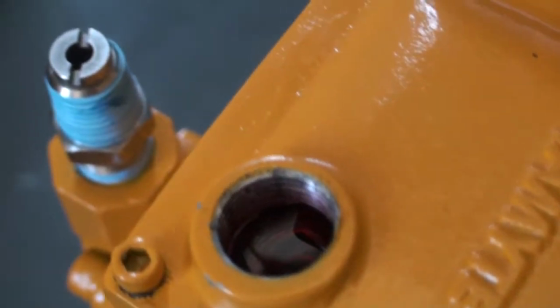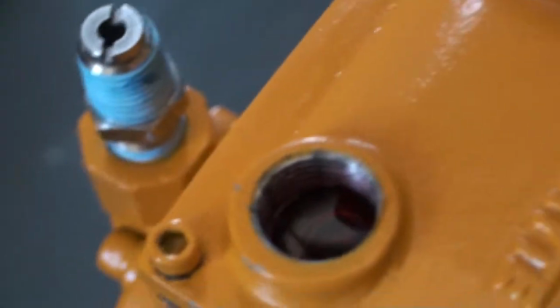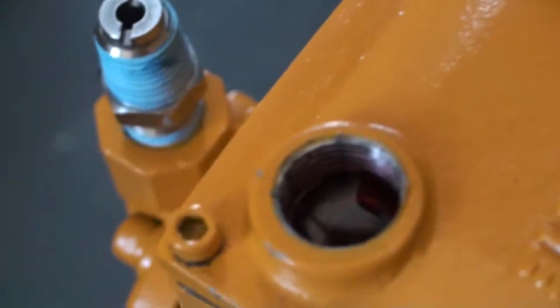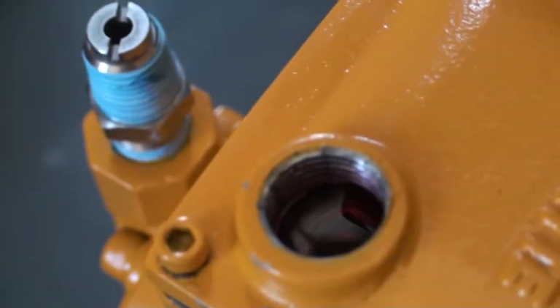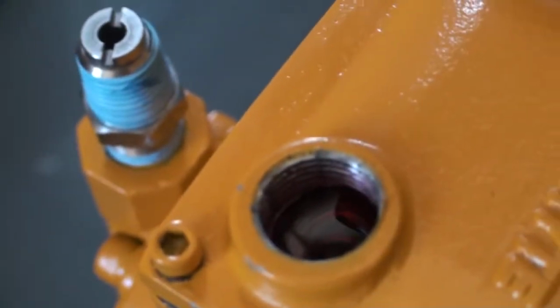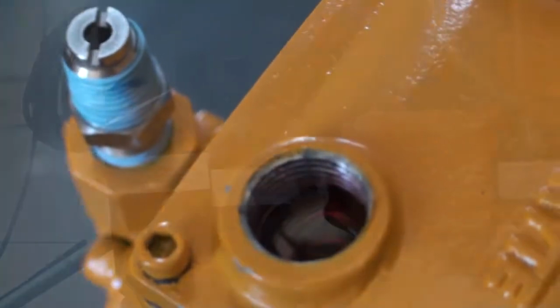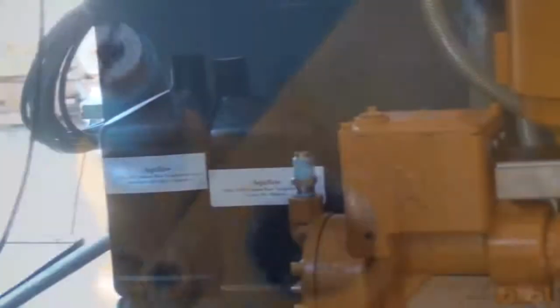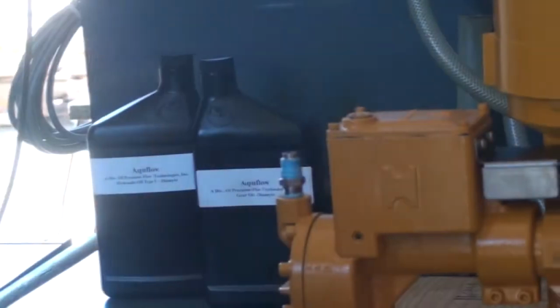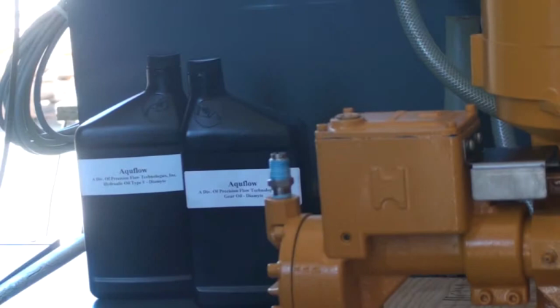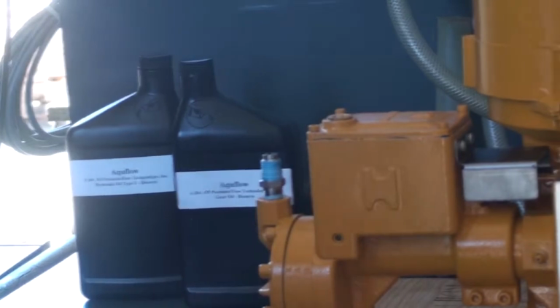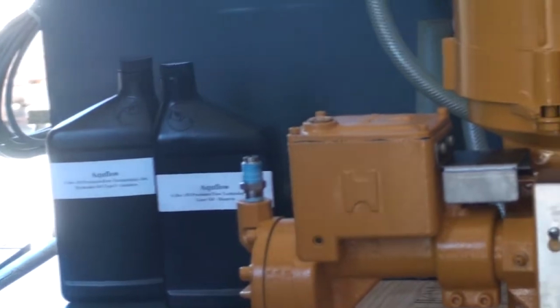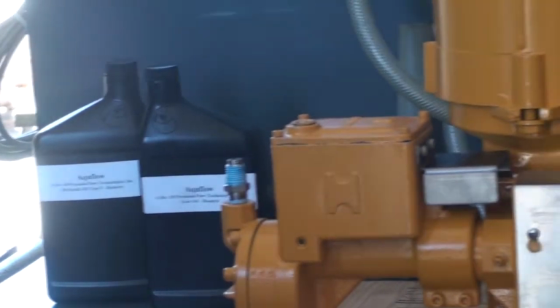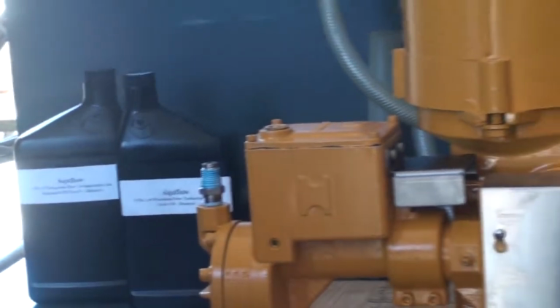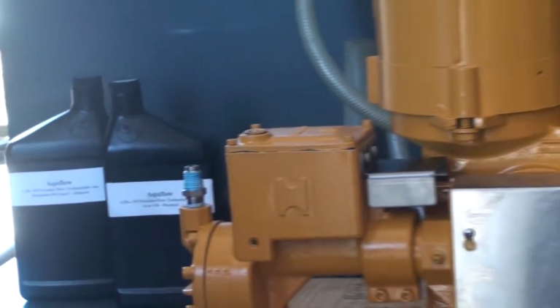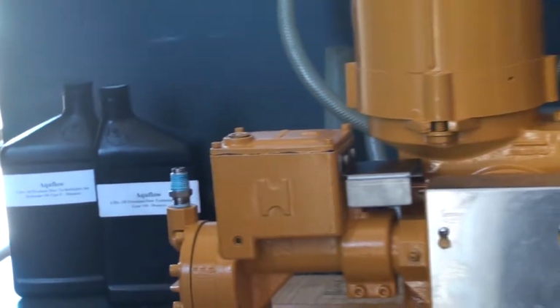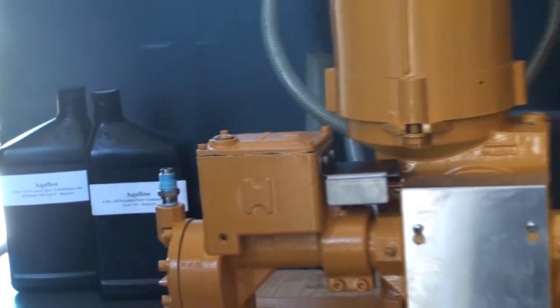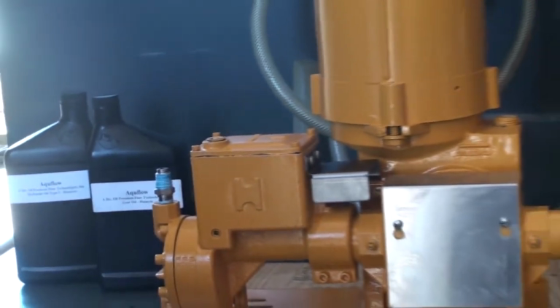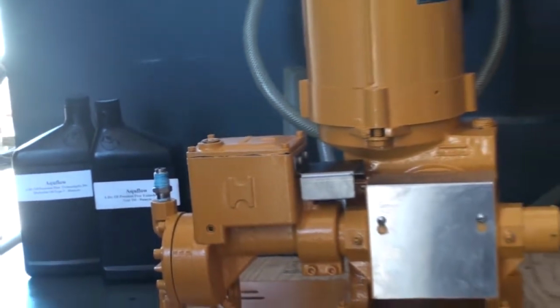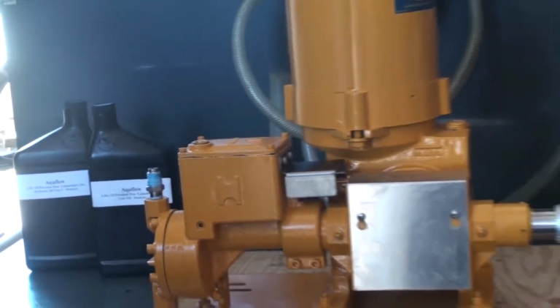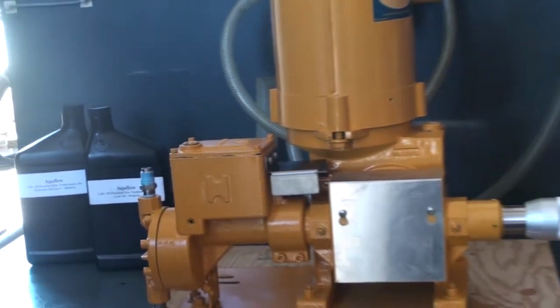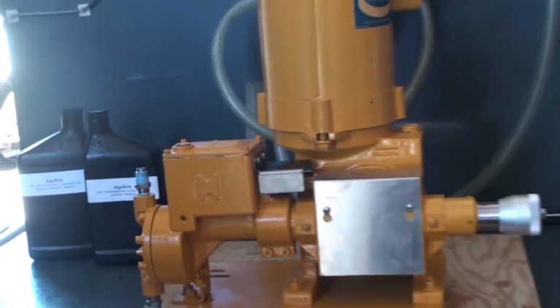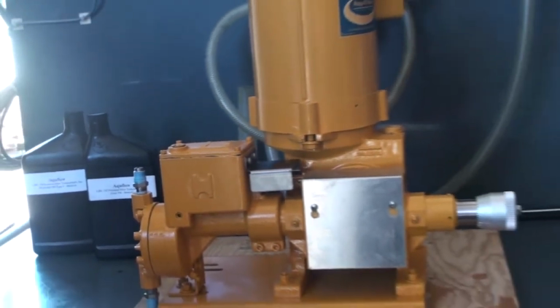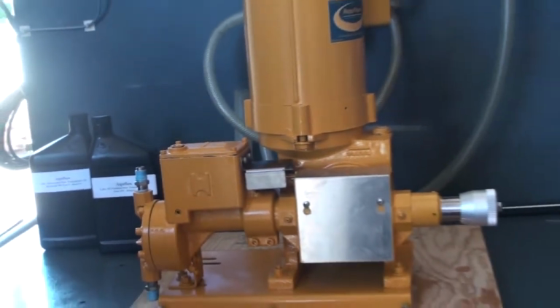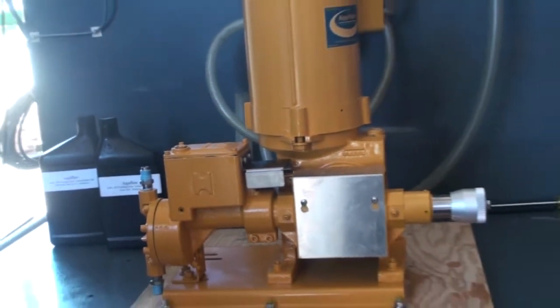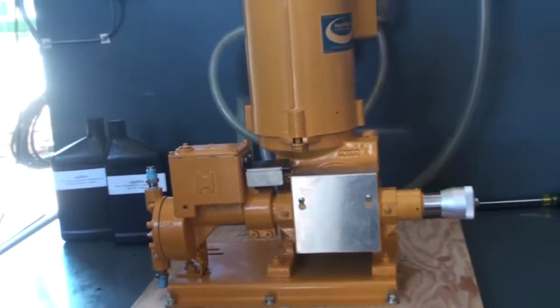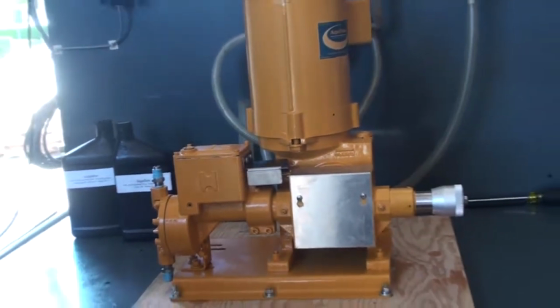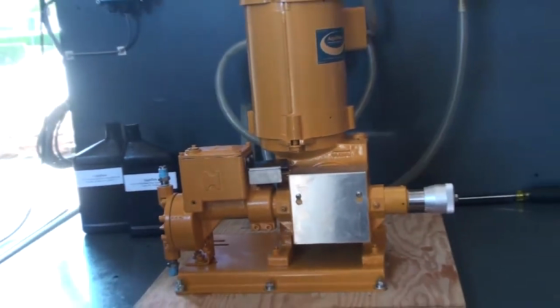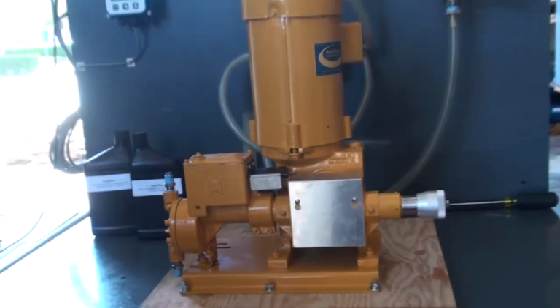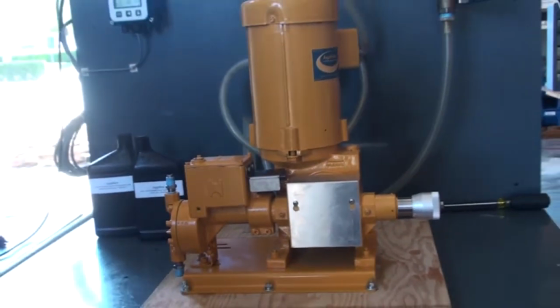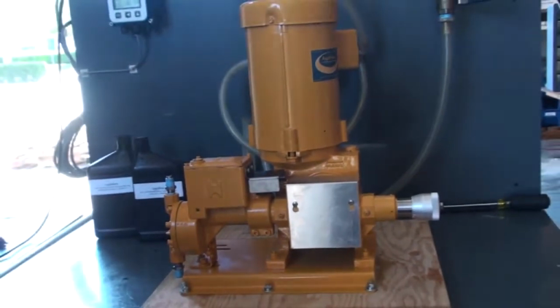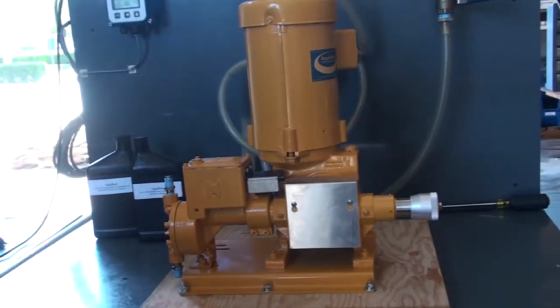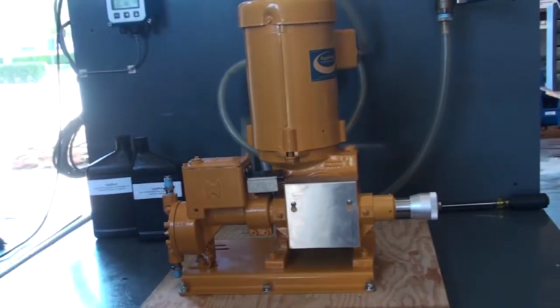Once the pump has been filled with both the gear oil and the hydraulic oil, the pump is ready for use.